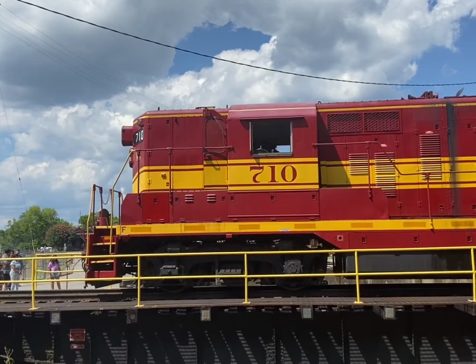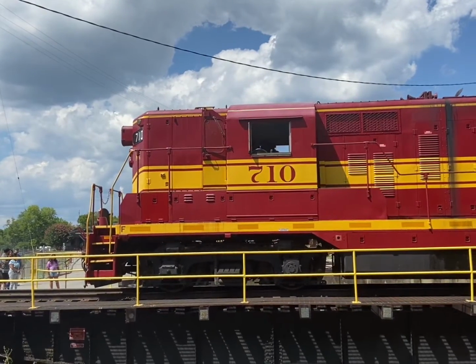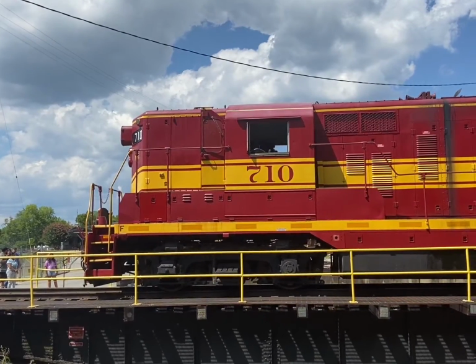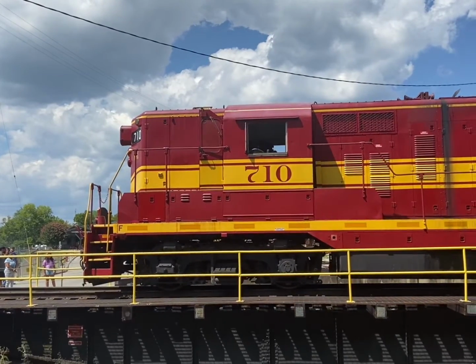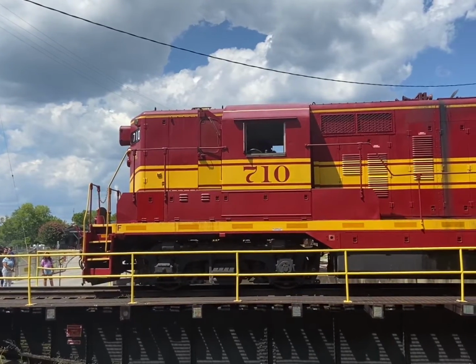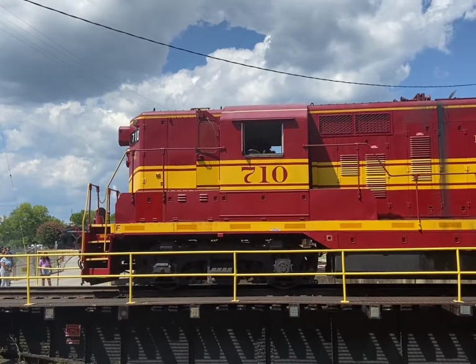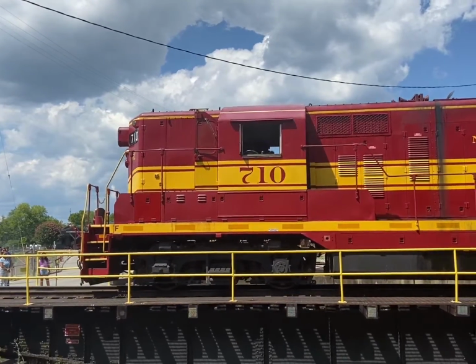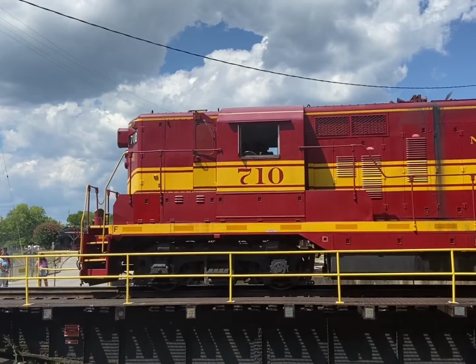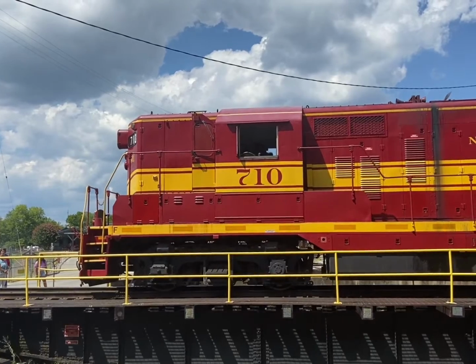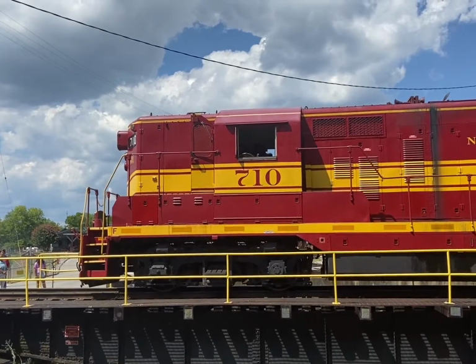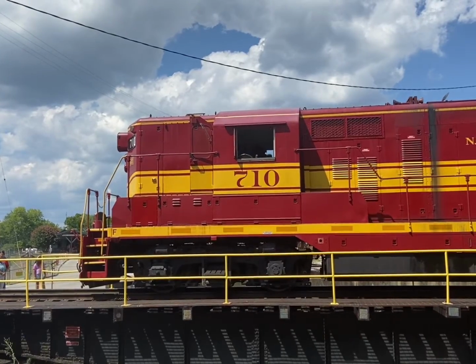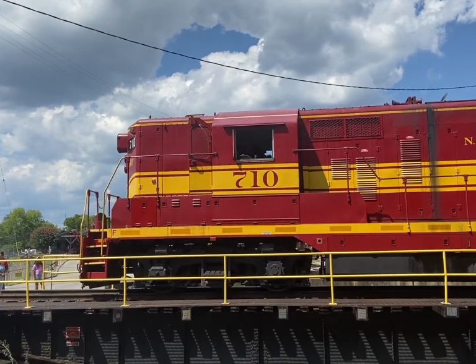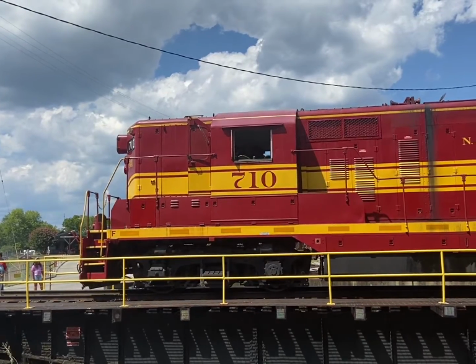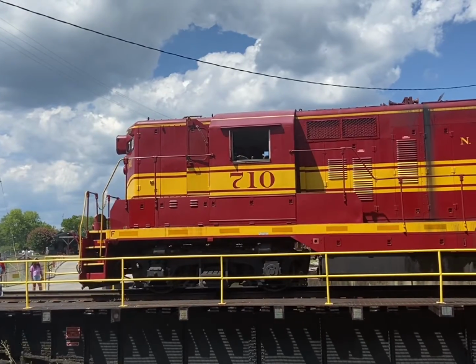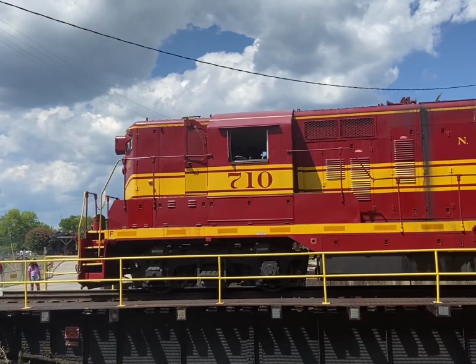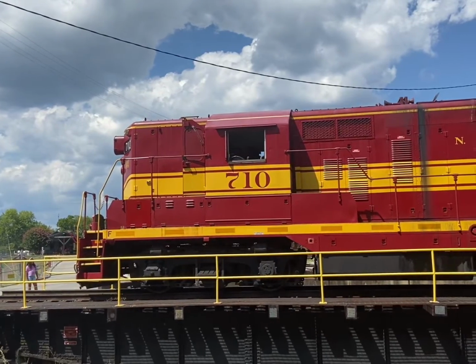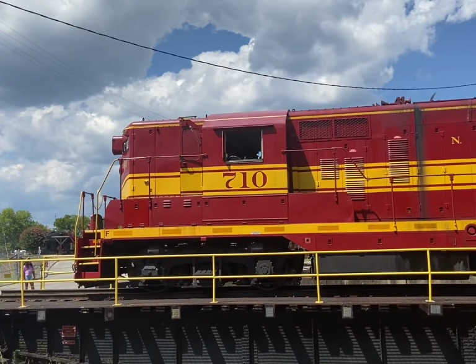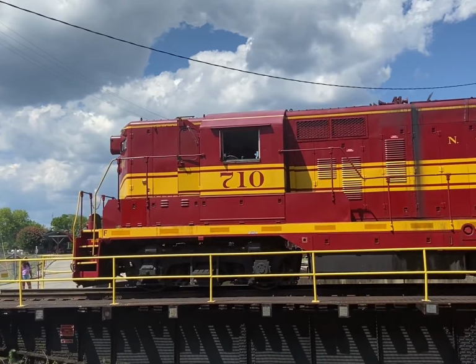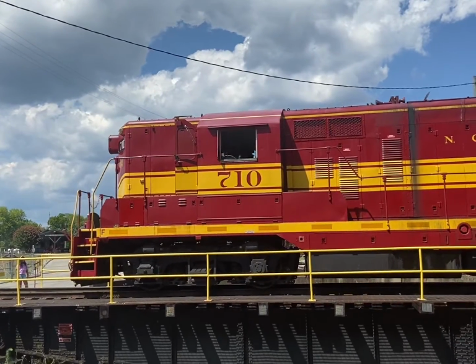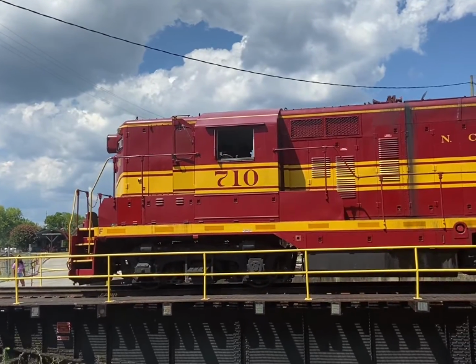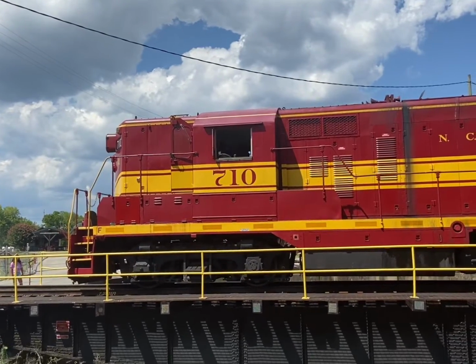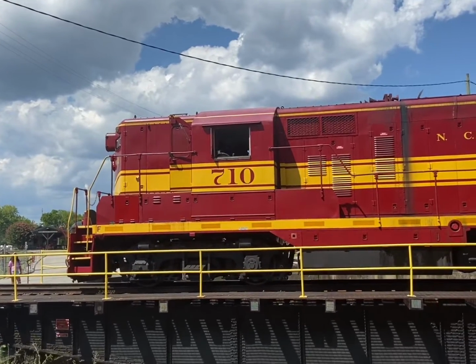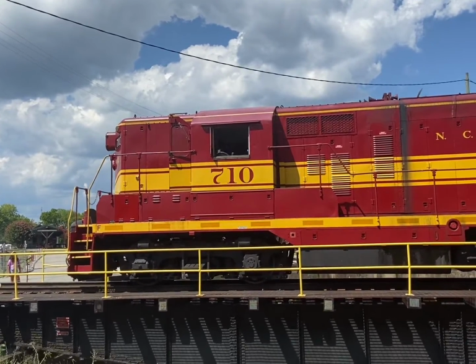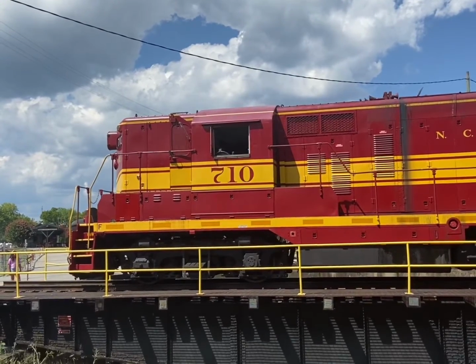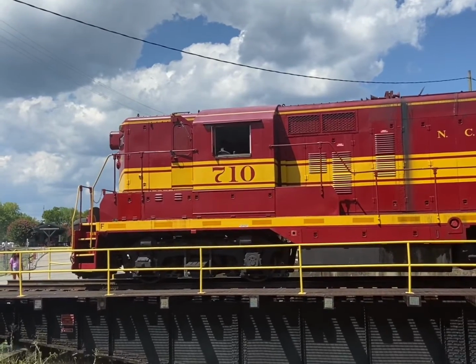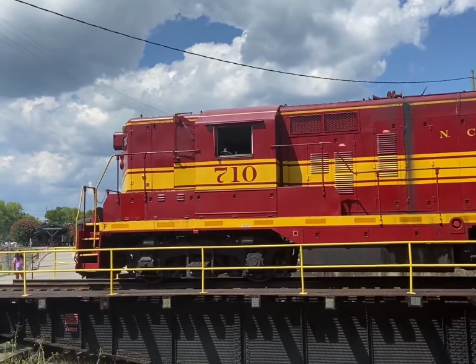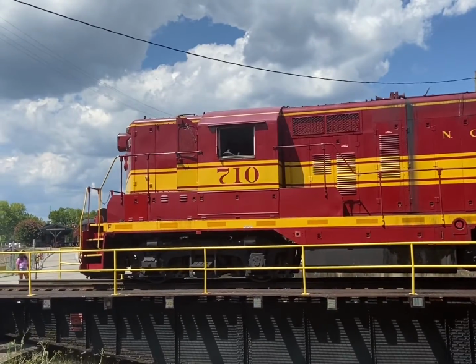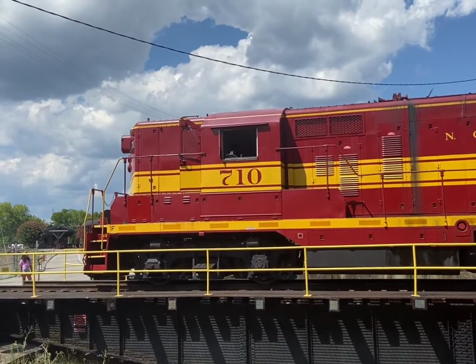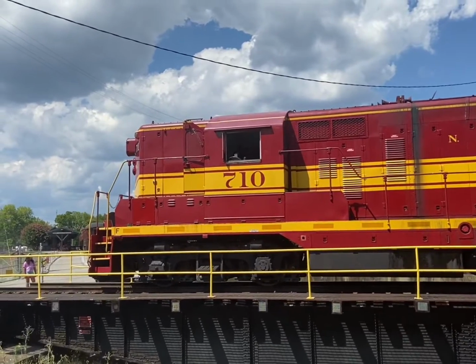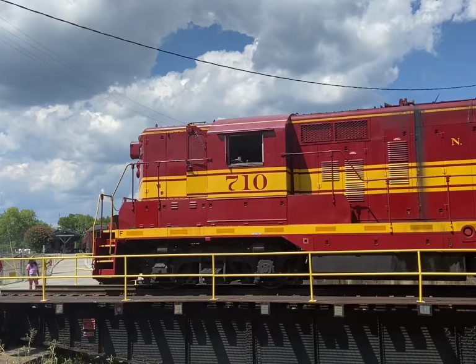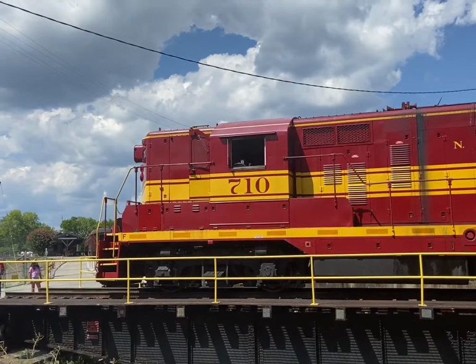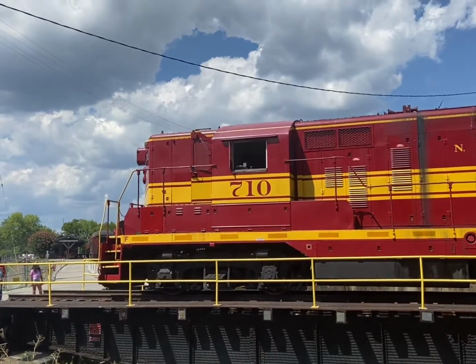So when we purchased the locomotive from Amtrak after we put it up at auction, we put it back to its original delivery colors.